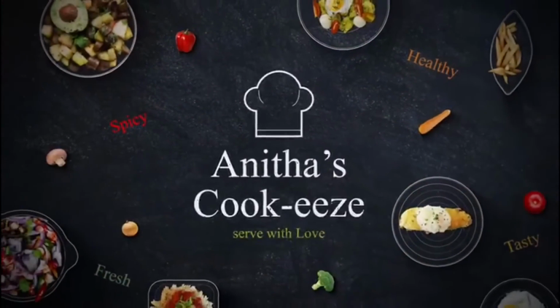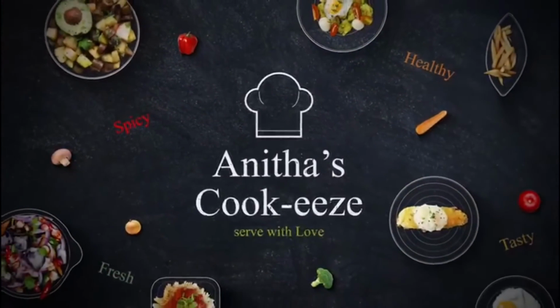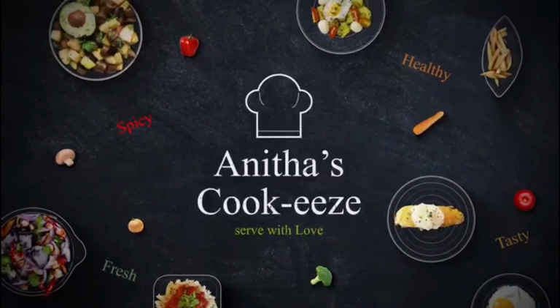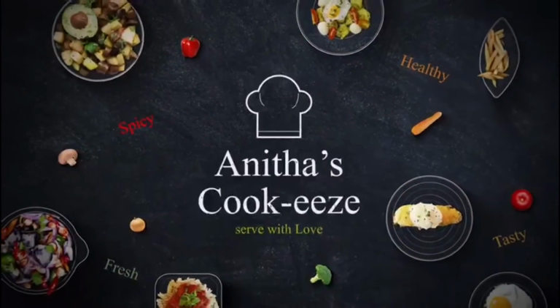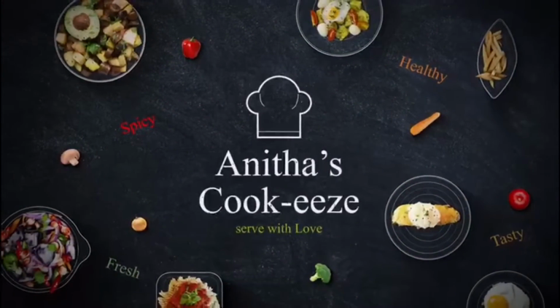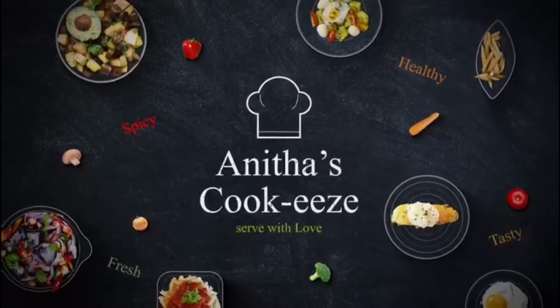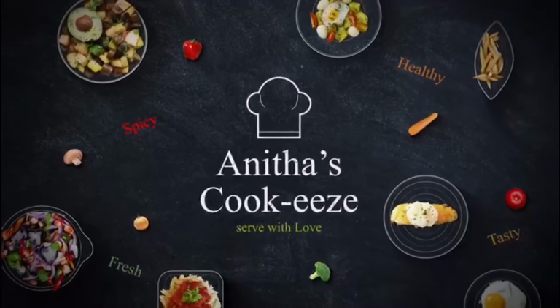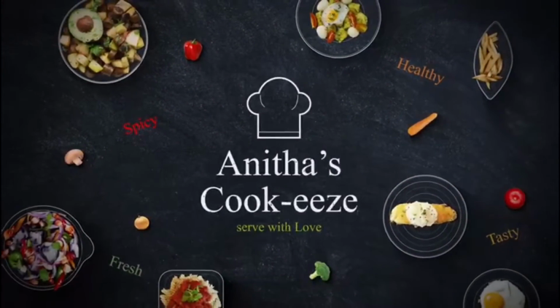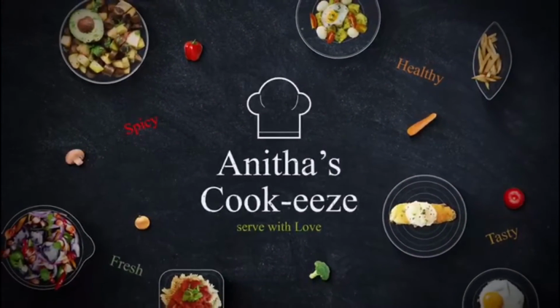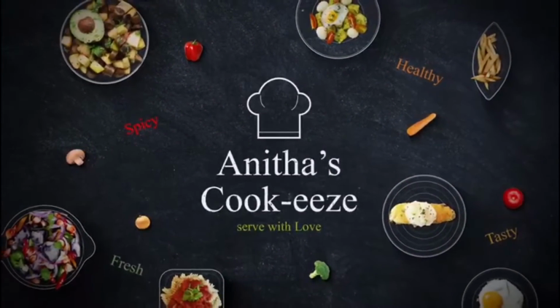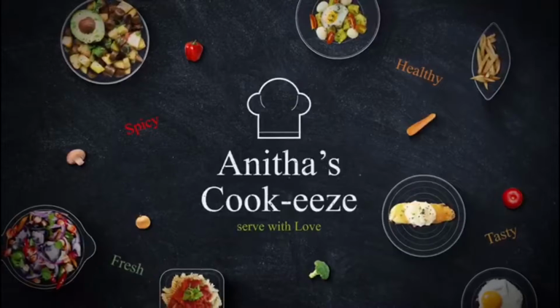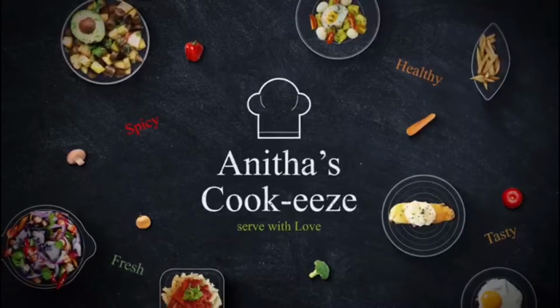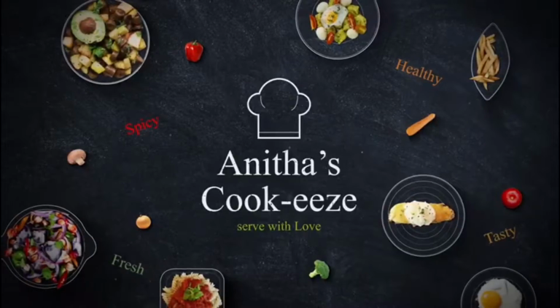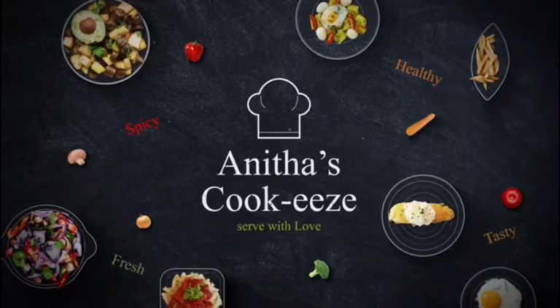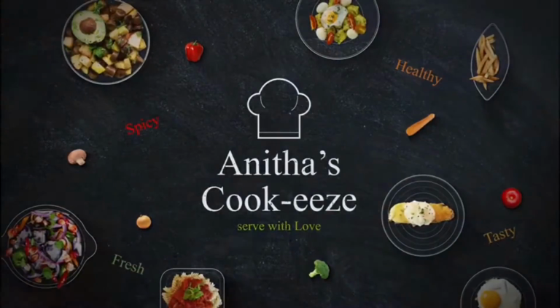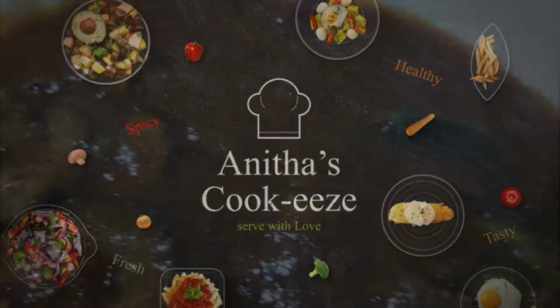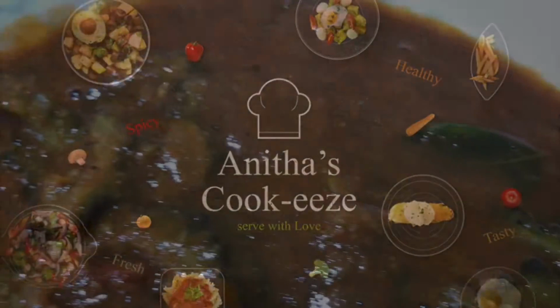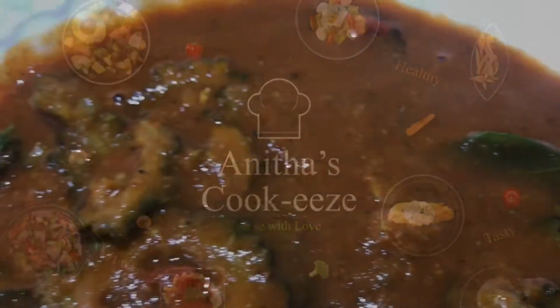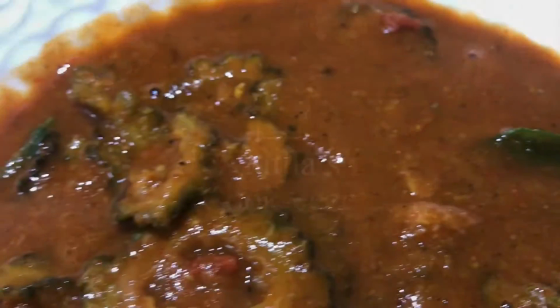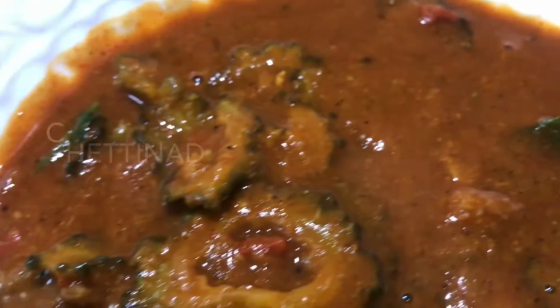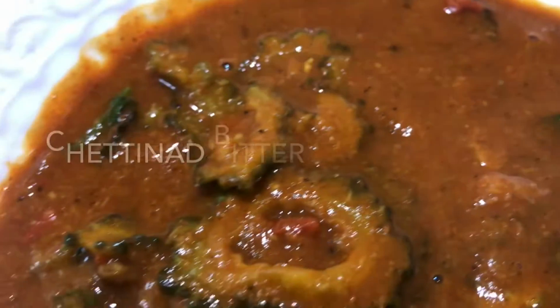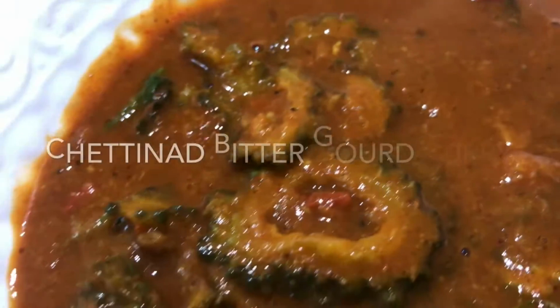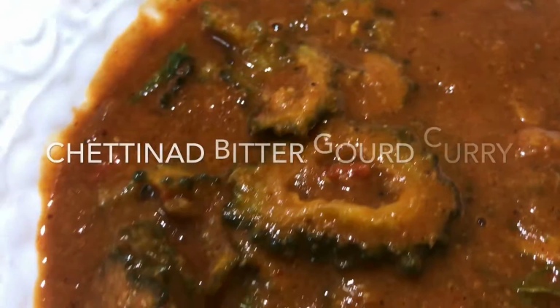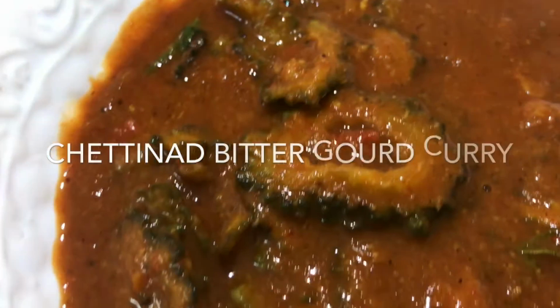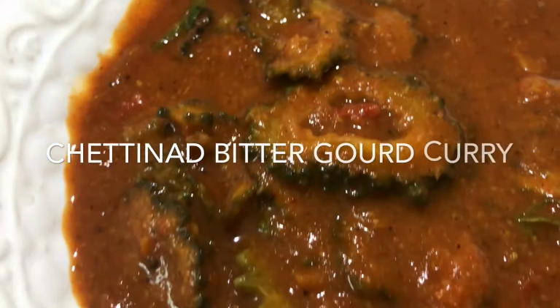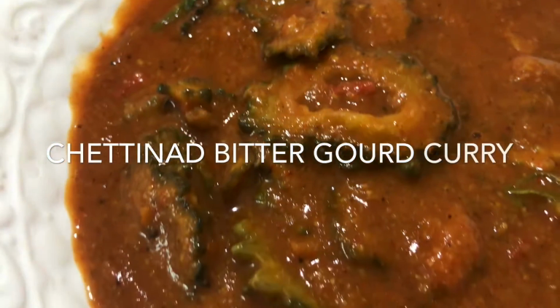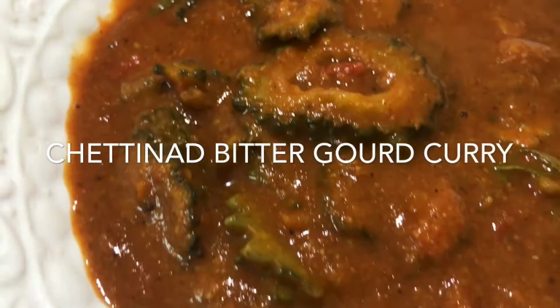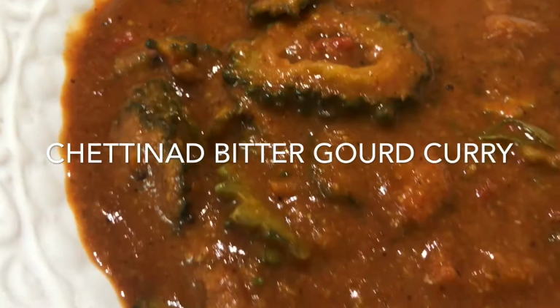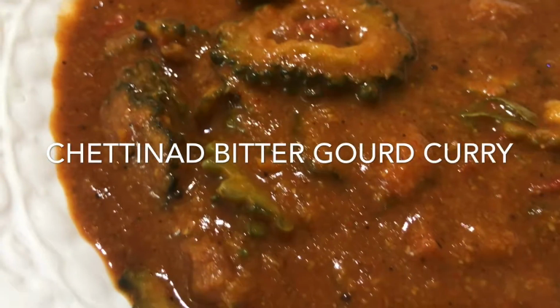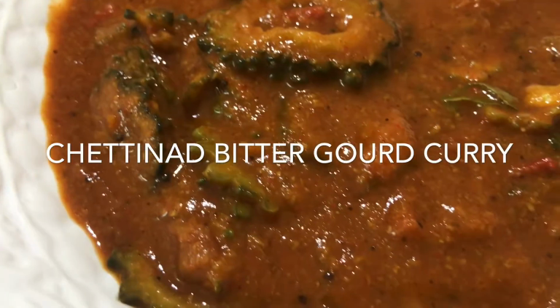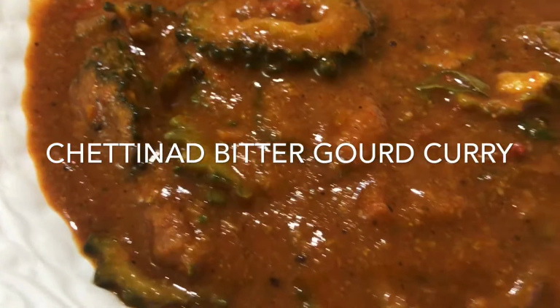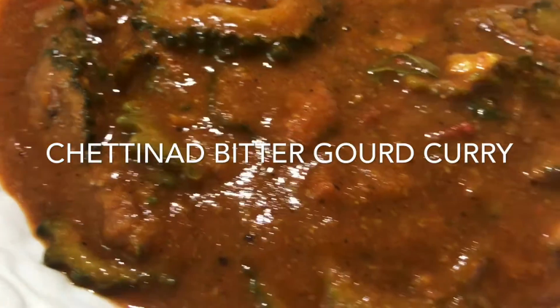Hello, welcome to Anita's Cookies. I'll talk about the video and how to make a bitter garden.